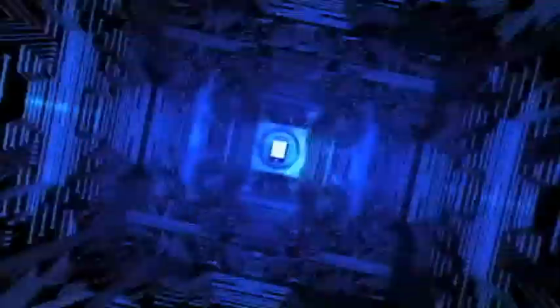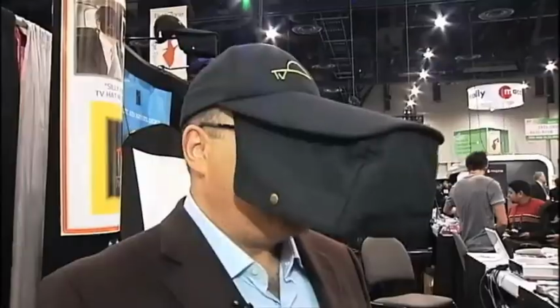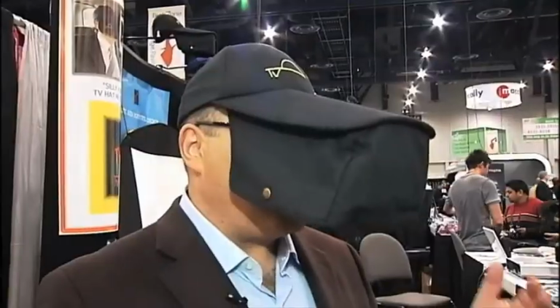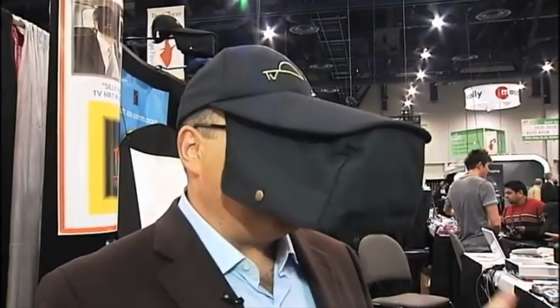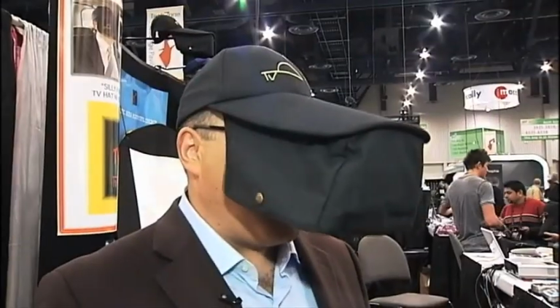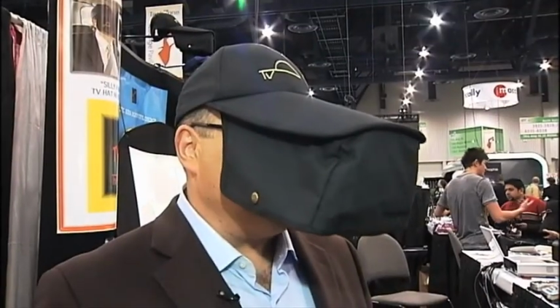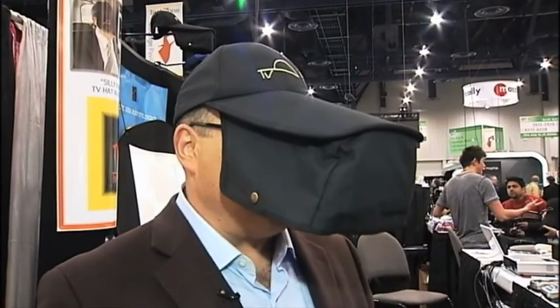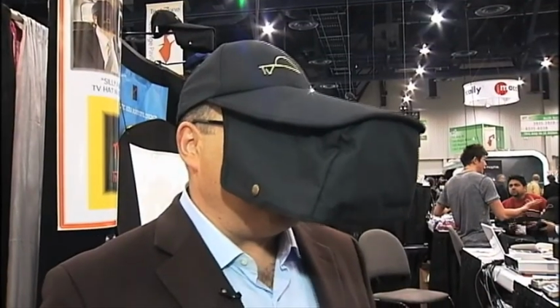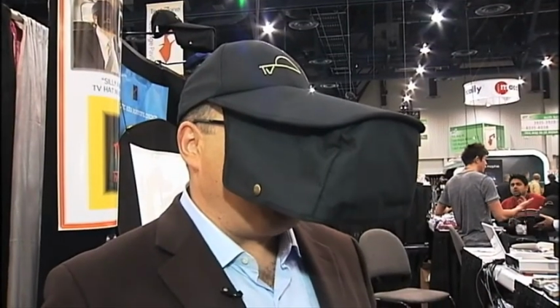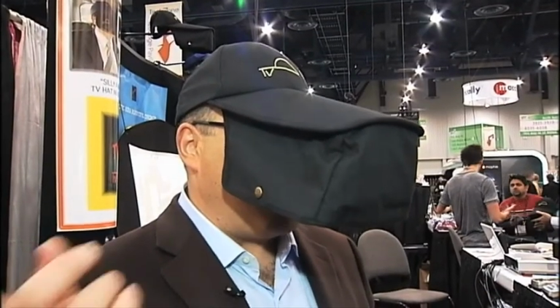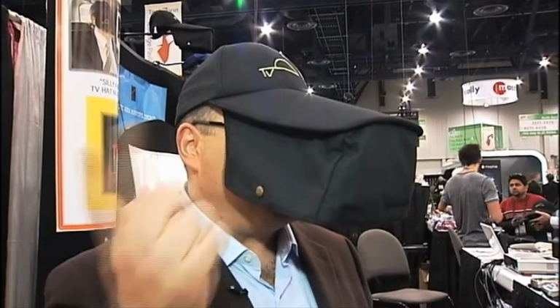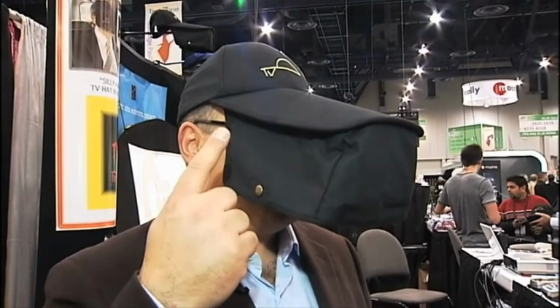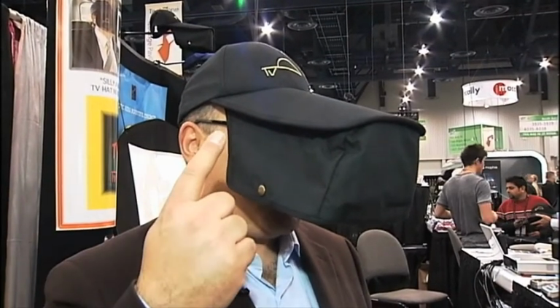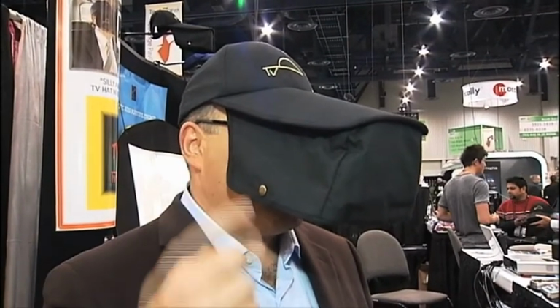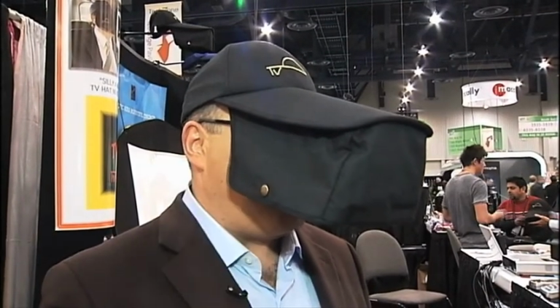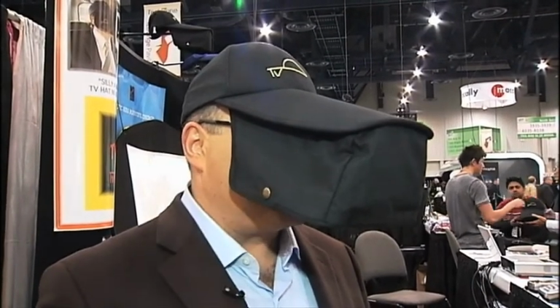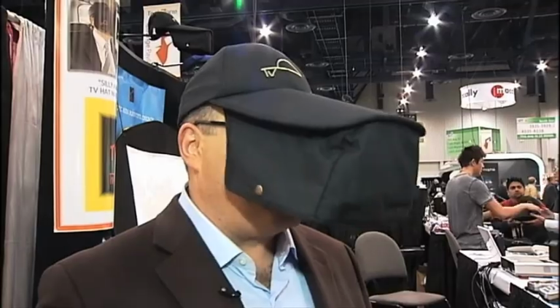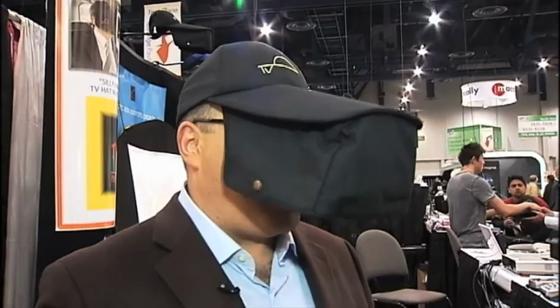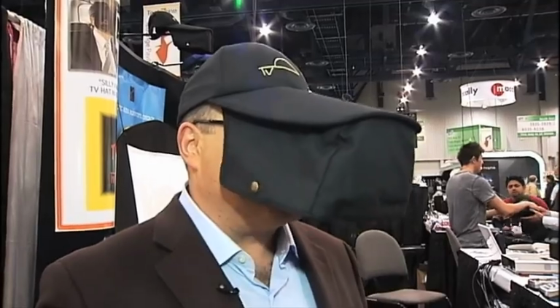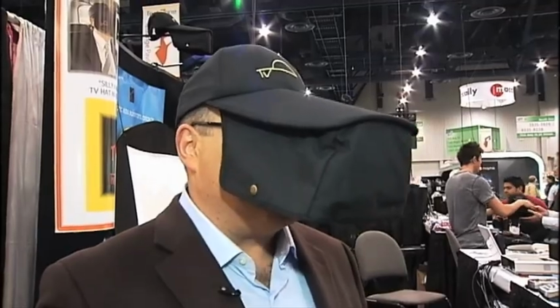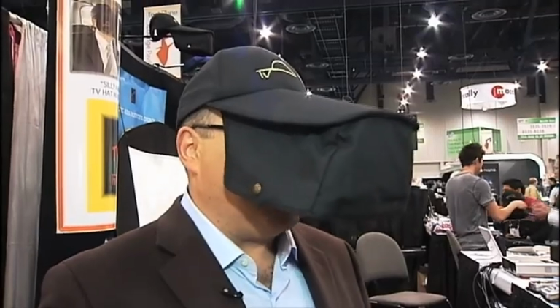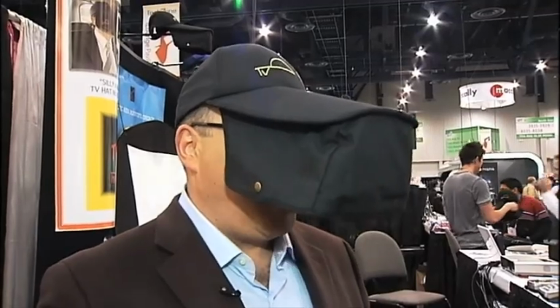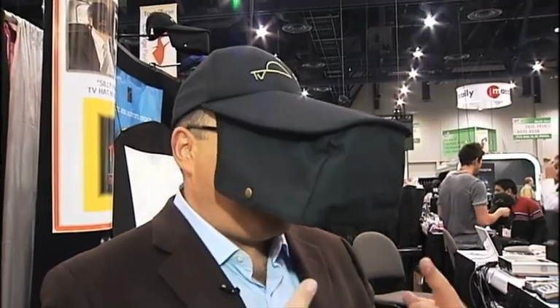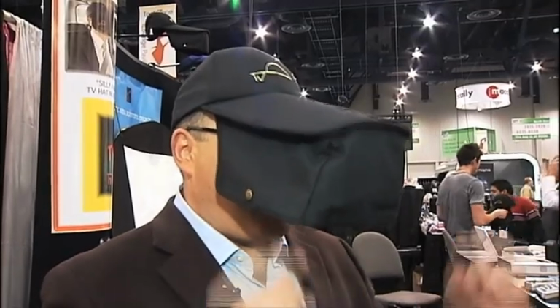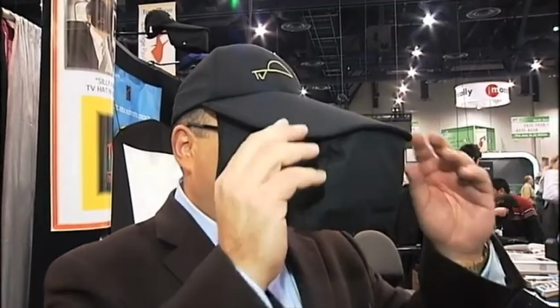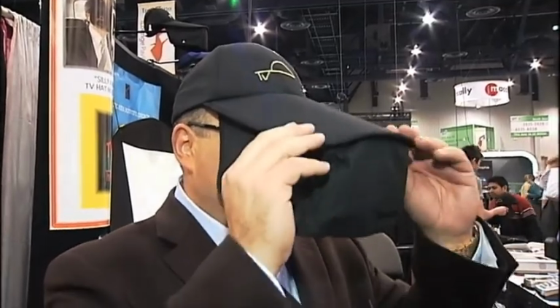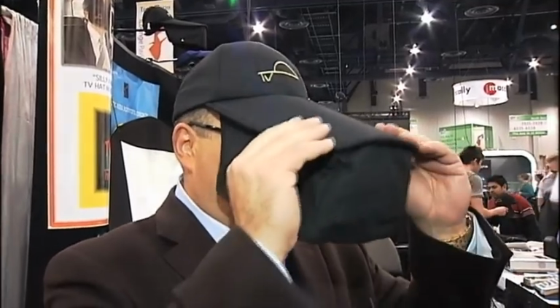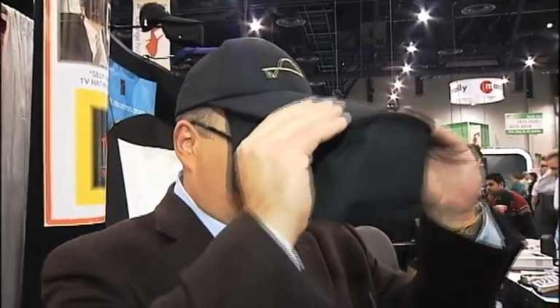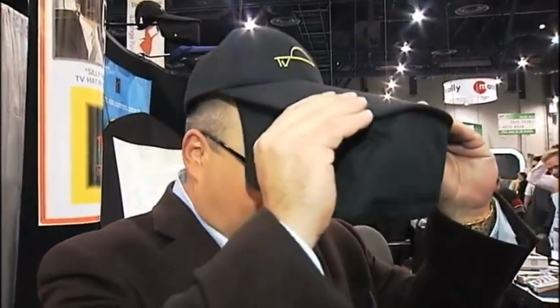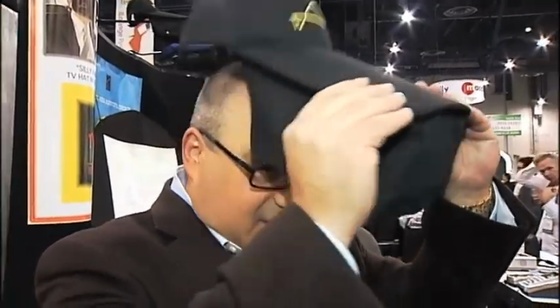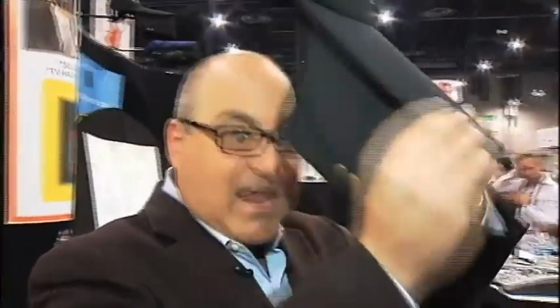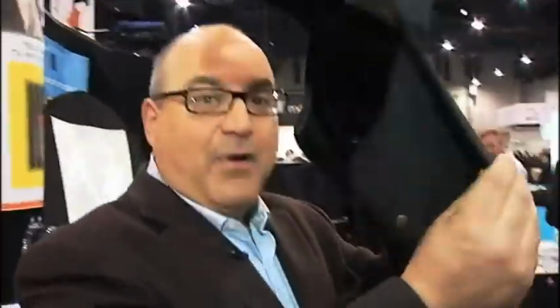Not only am I on TV wearing my TV hat, I'm actually watching TV. My iPhone's in here. Check this out.